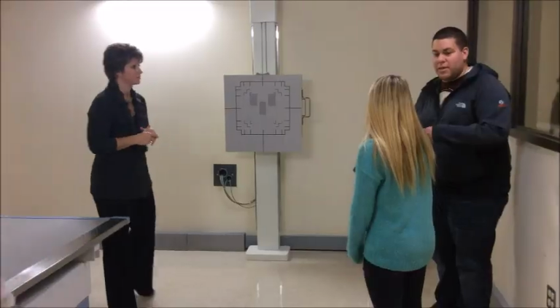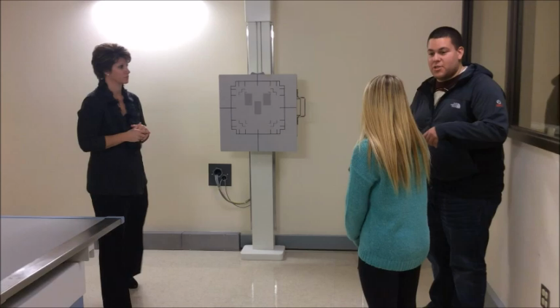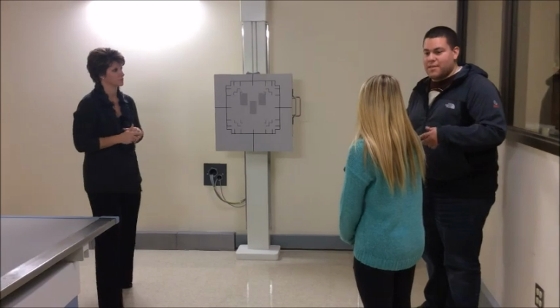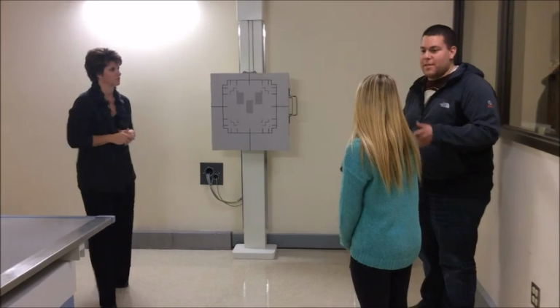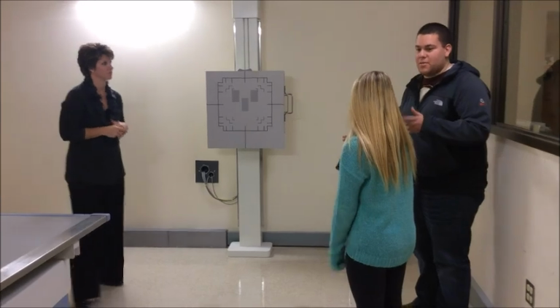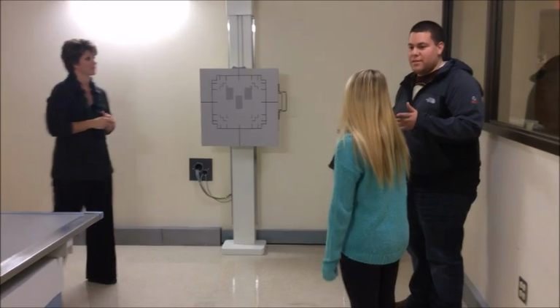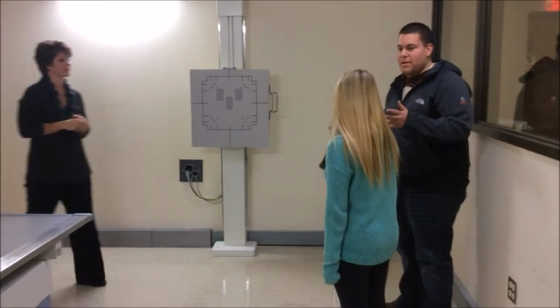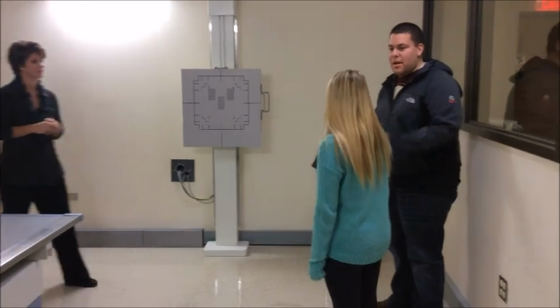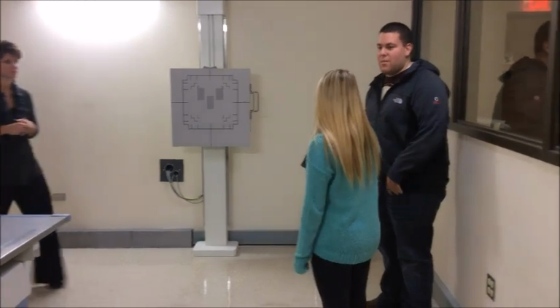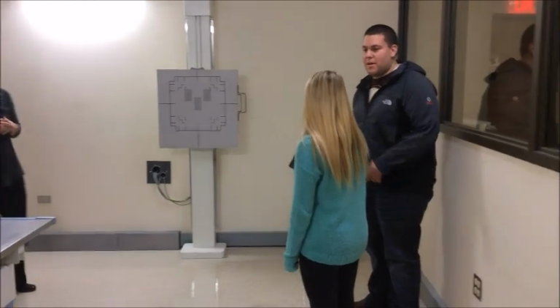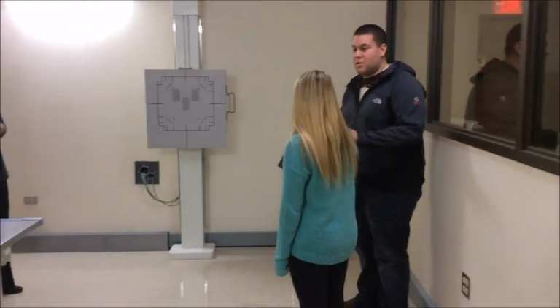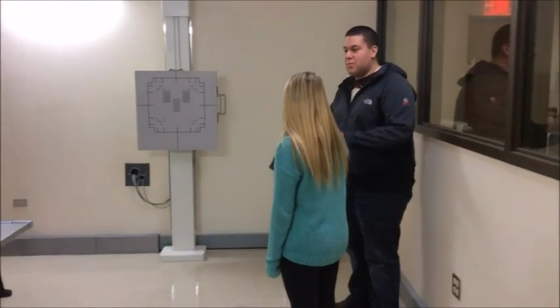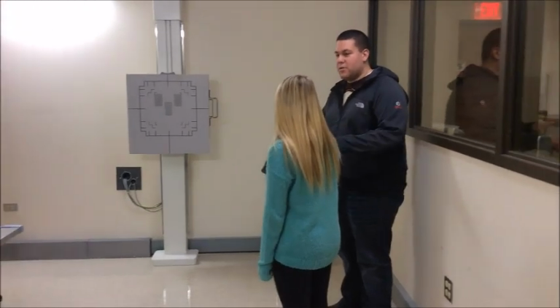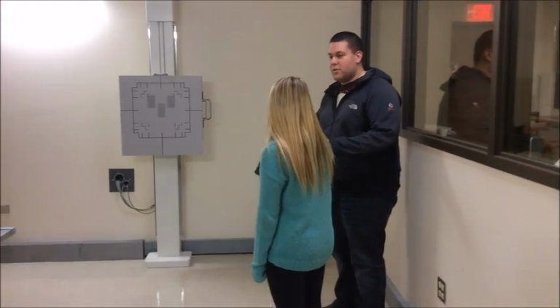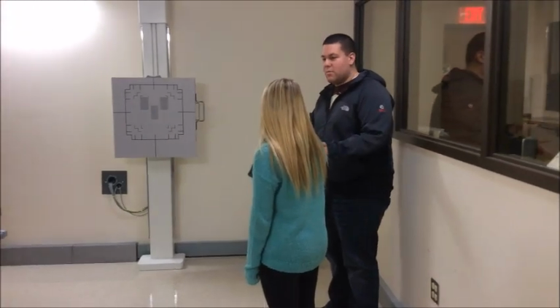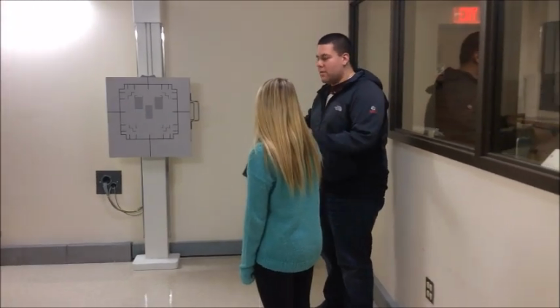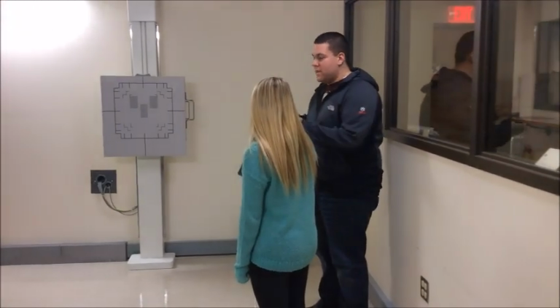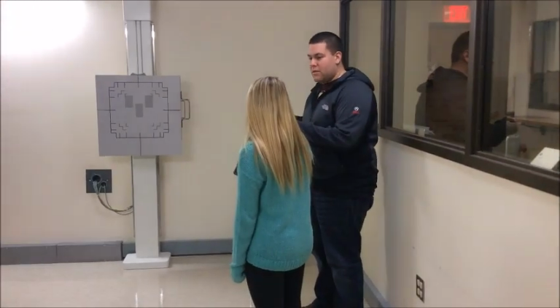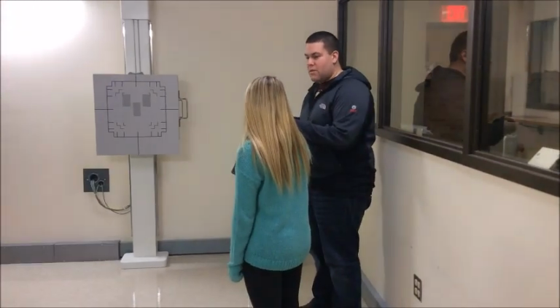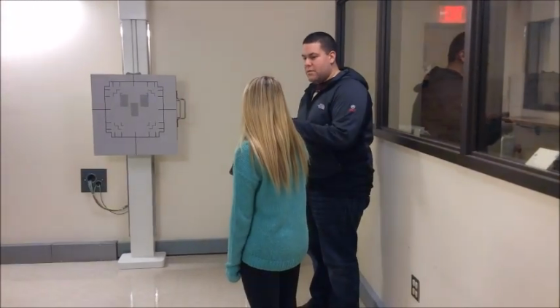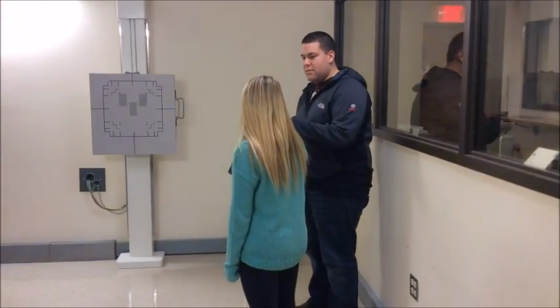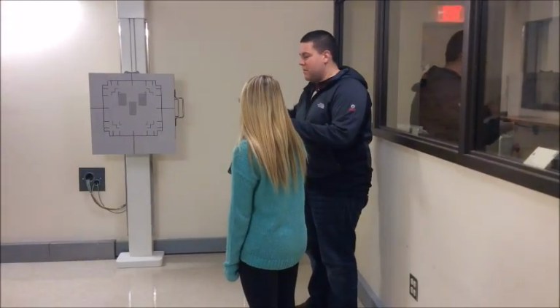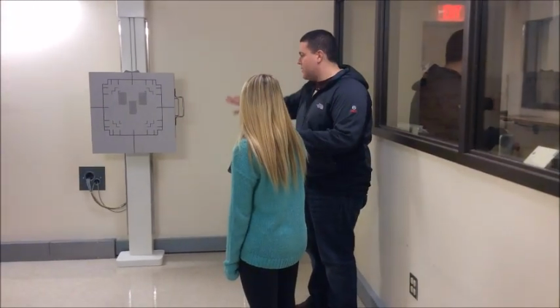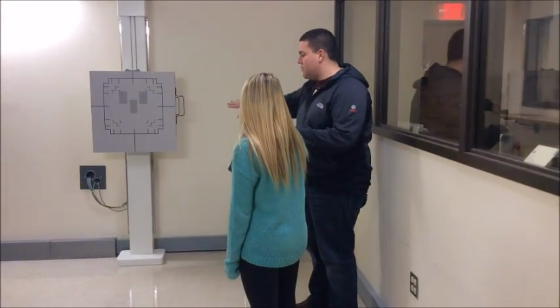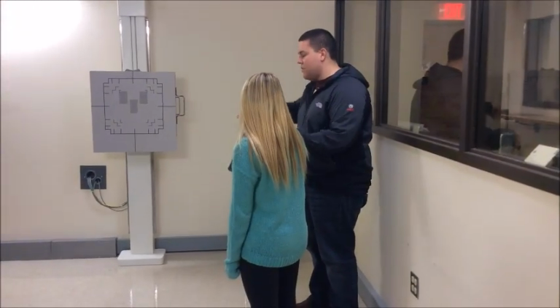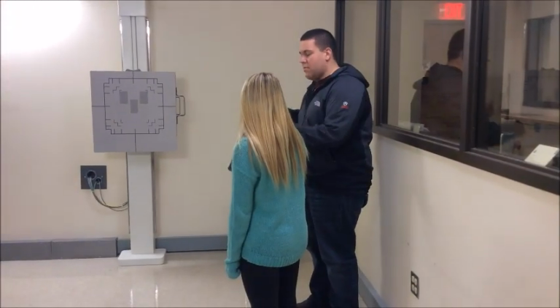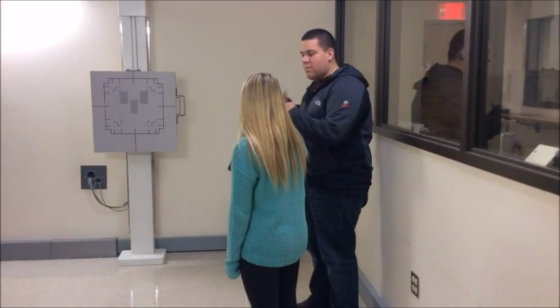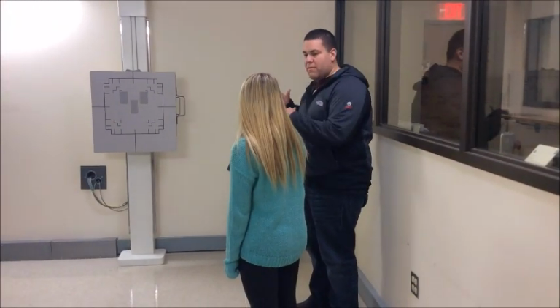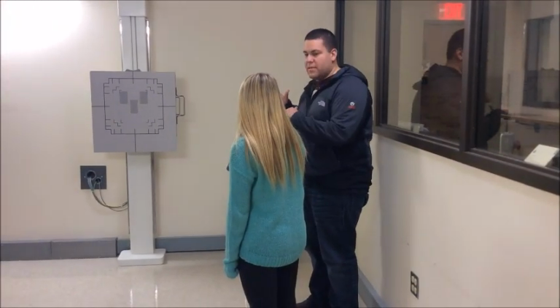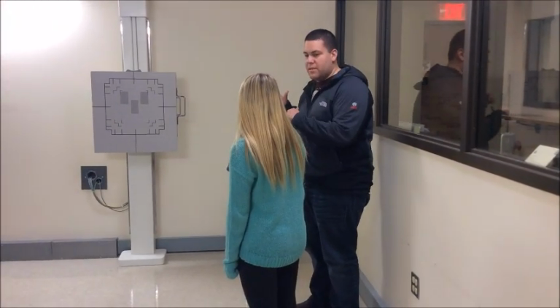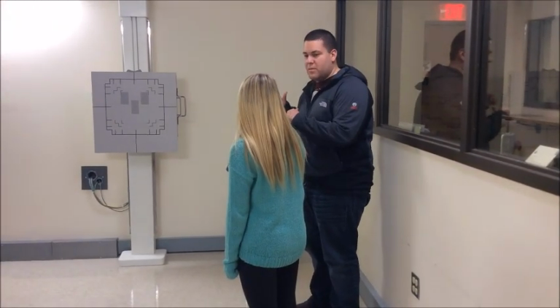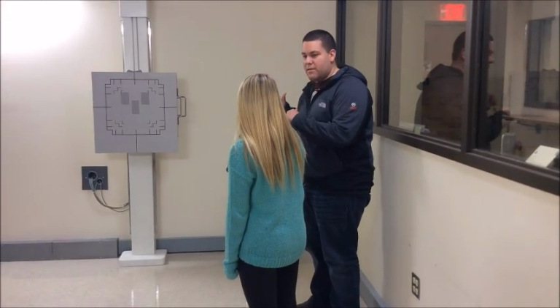So we're going to be doing a chest x-ray. We're going to have two pictures — one where you're facing the board and one where you're facing this way.